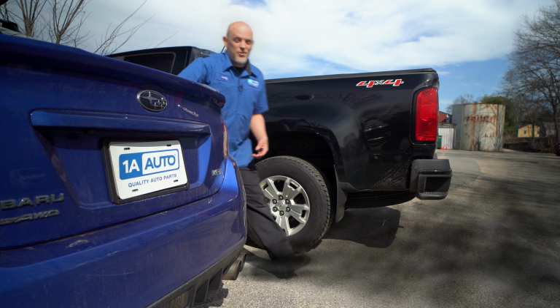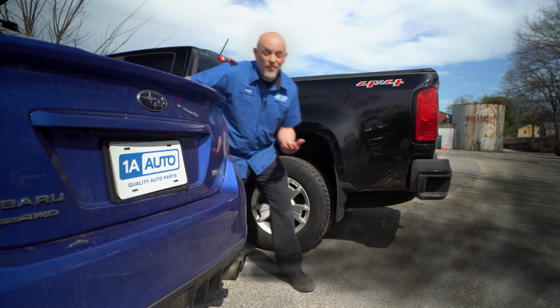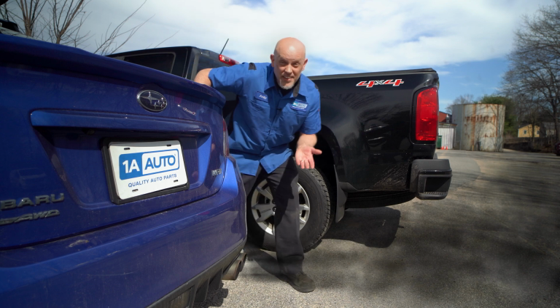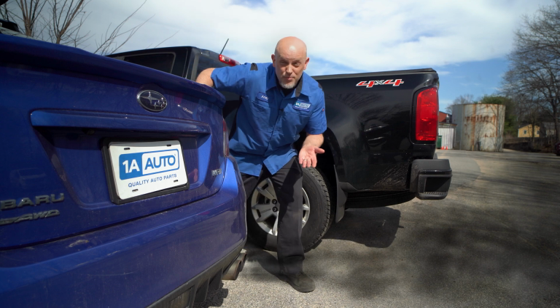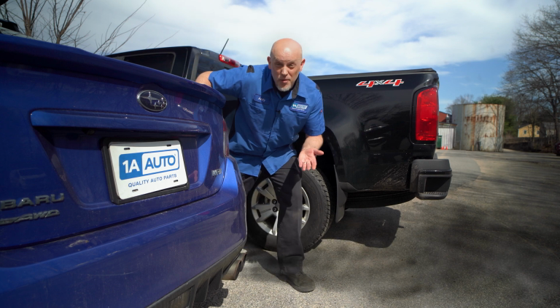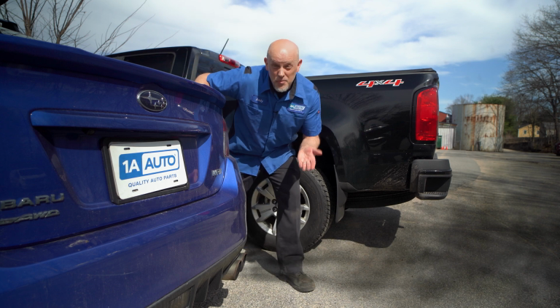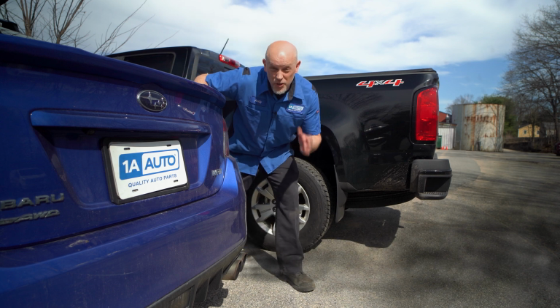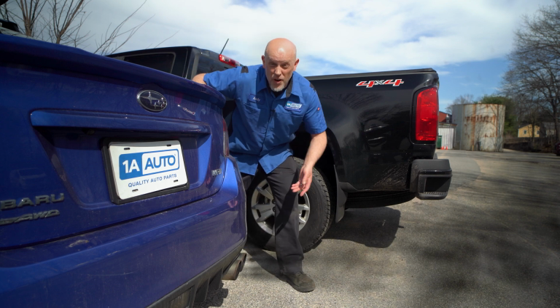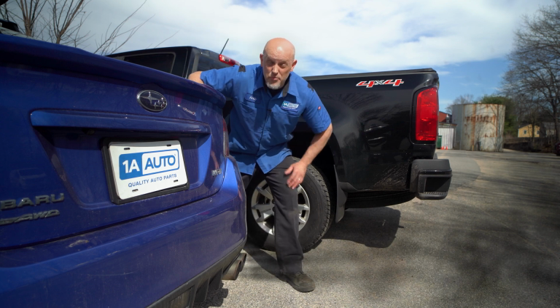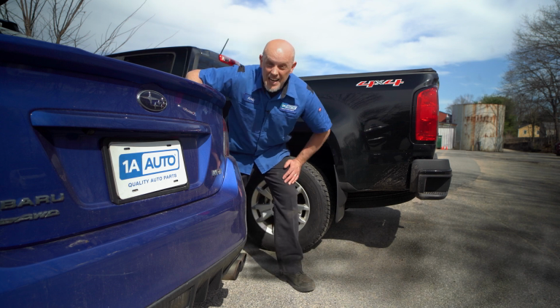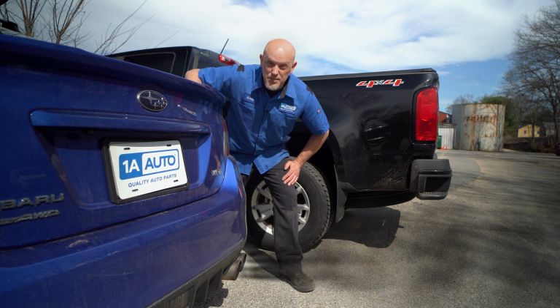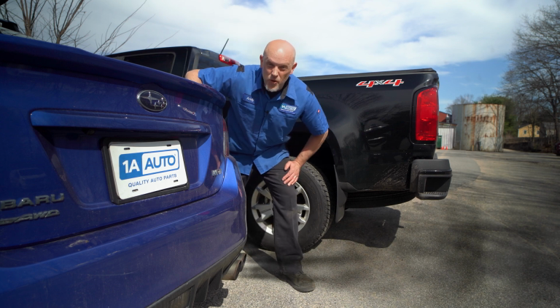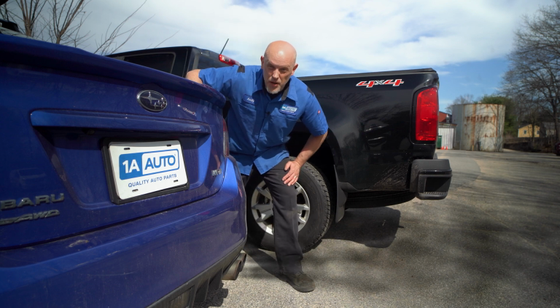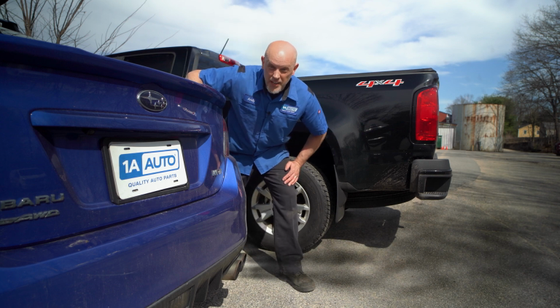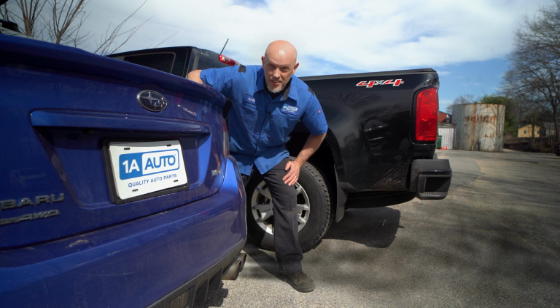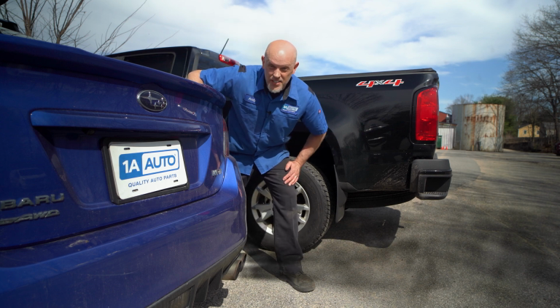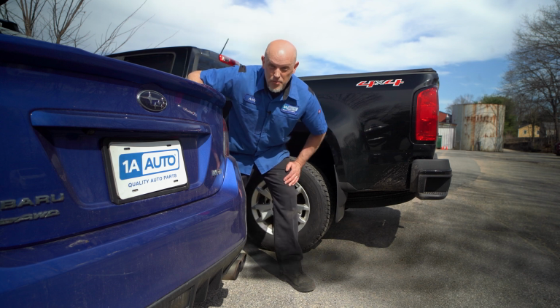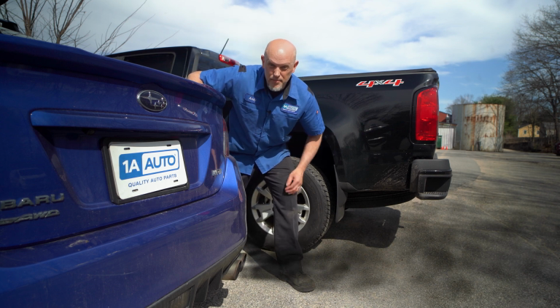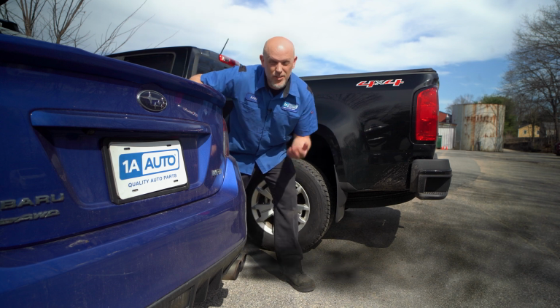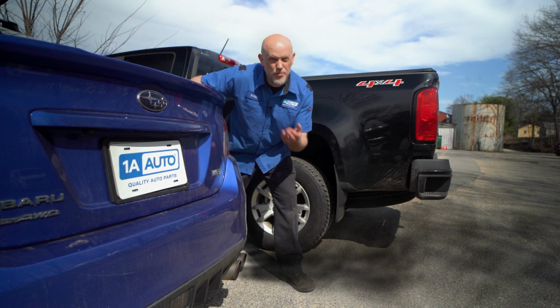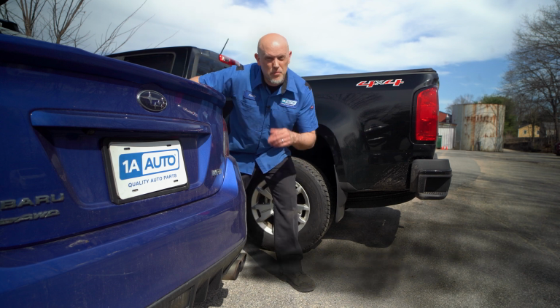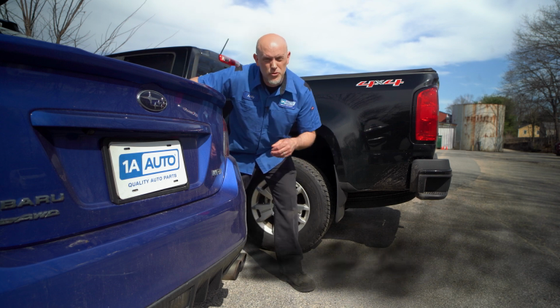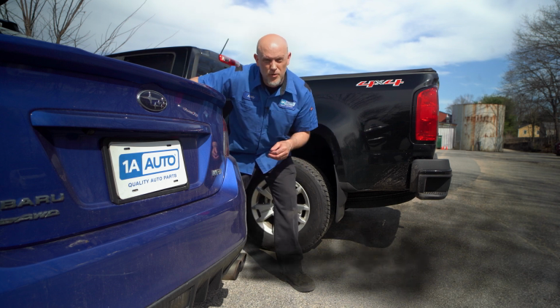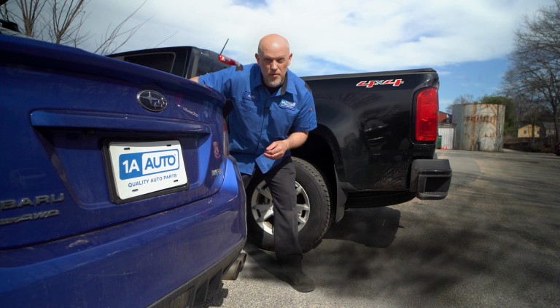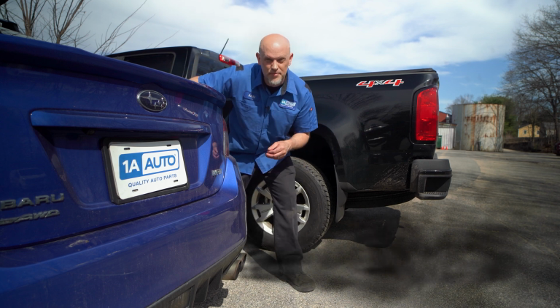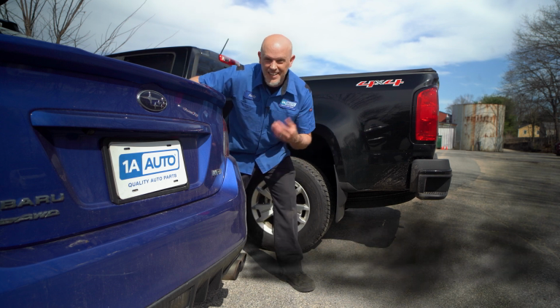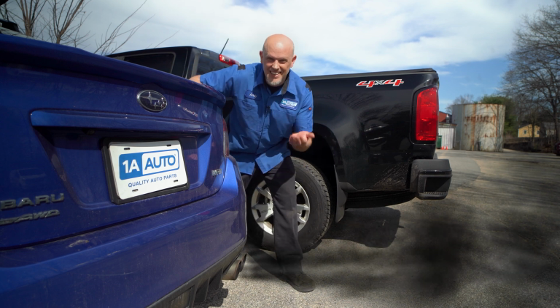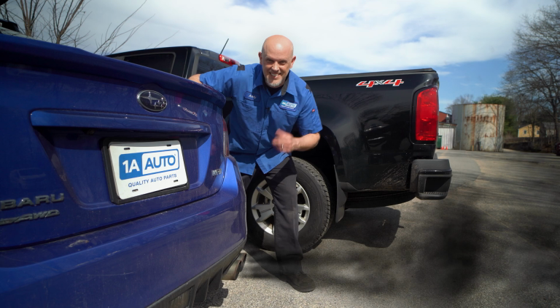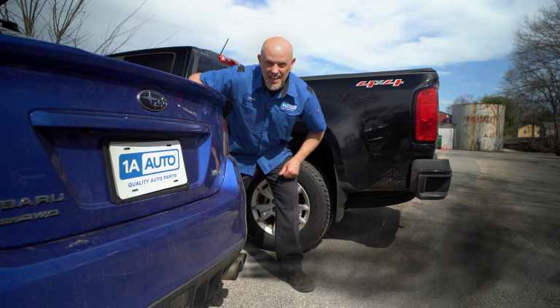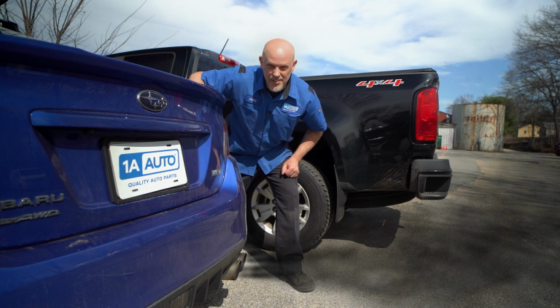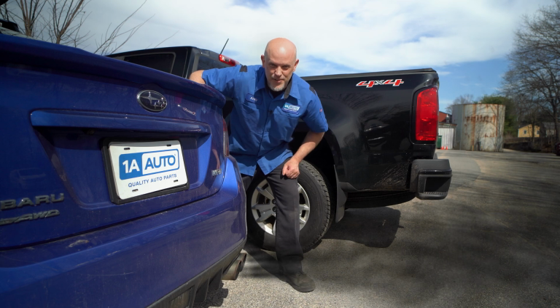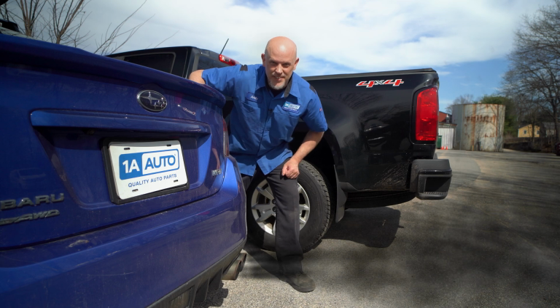Do you have this problem where you have black smoke coming out of your tailpipe? Could be a boost problem. Let's dive into it.